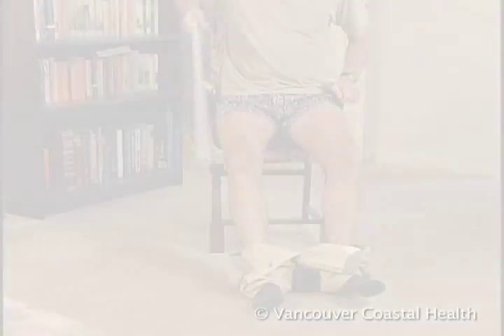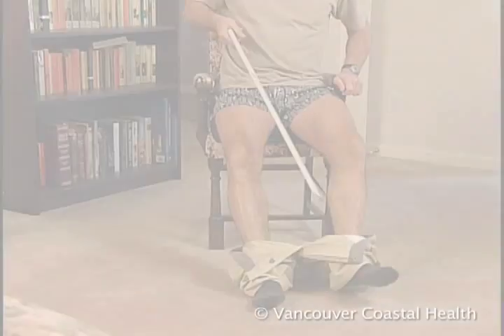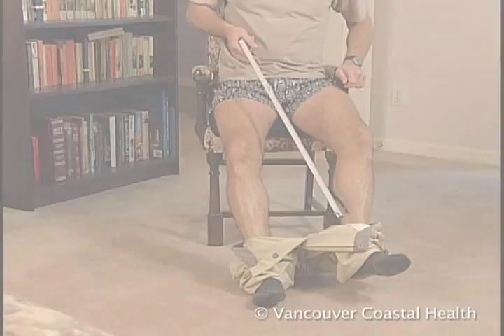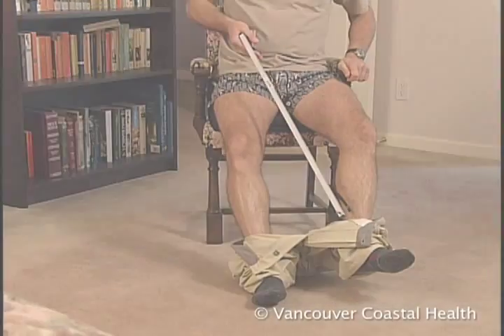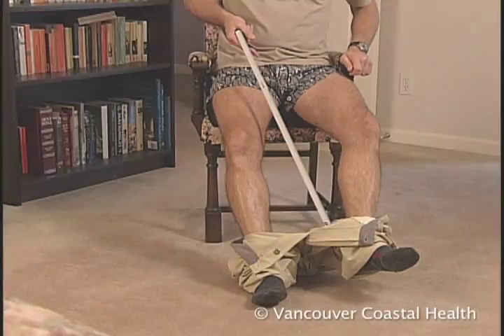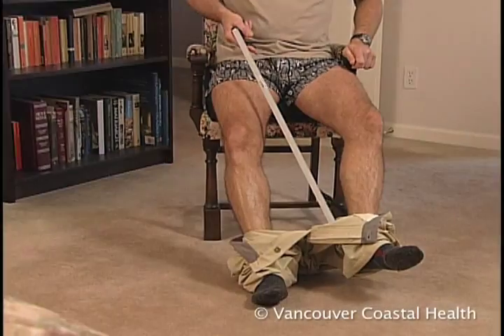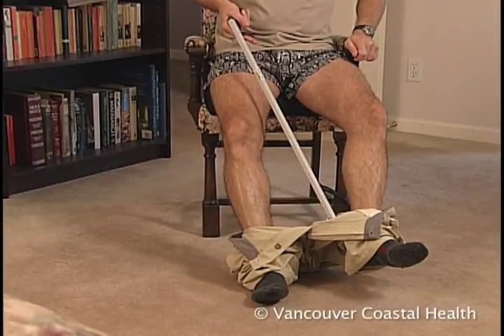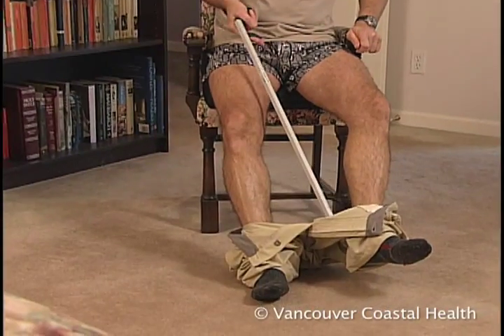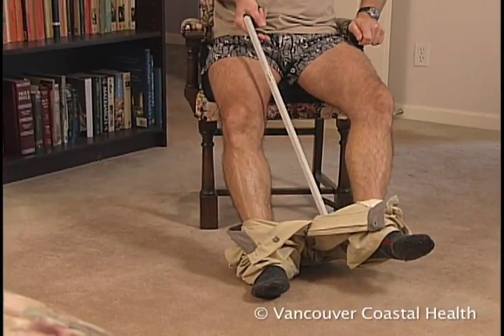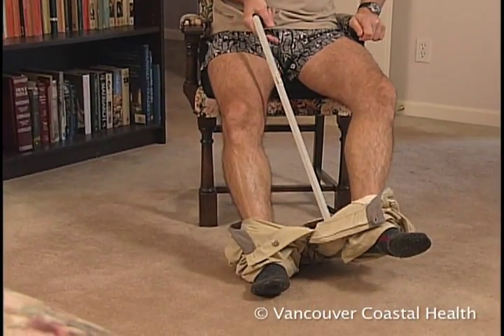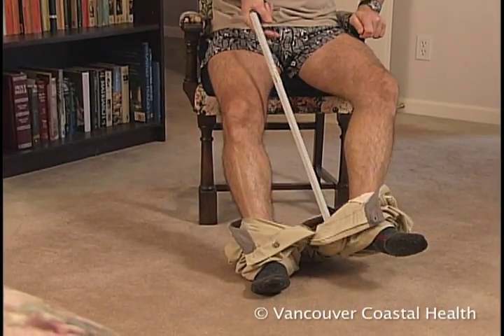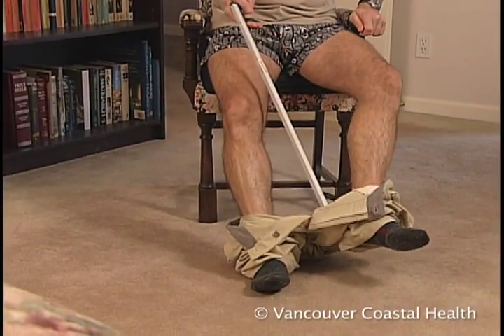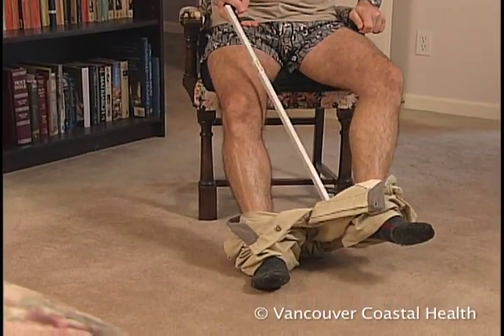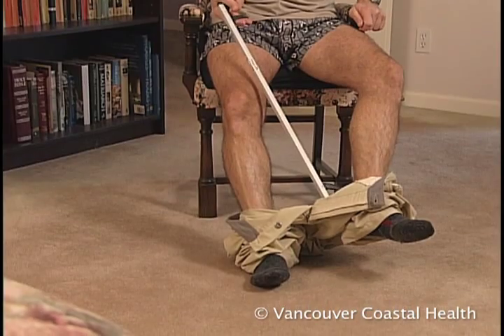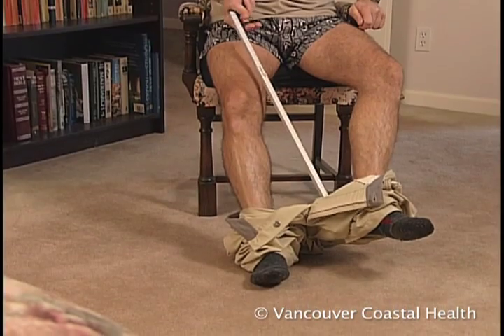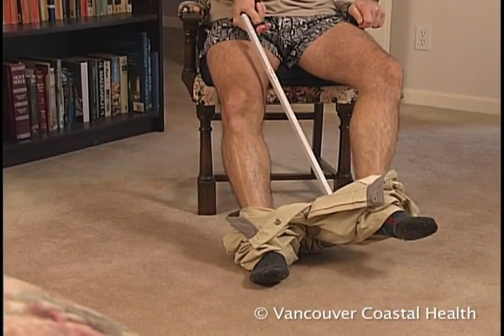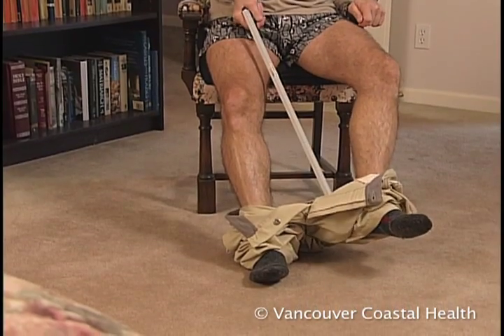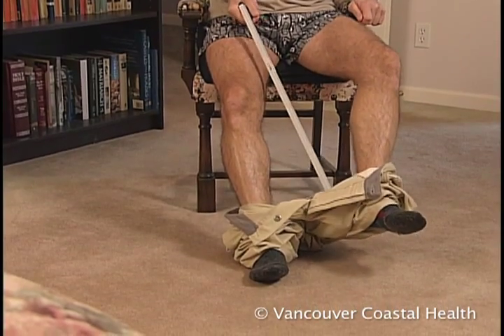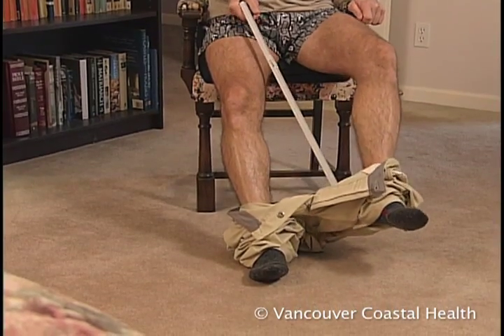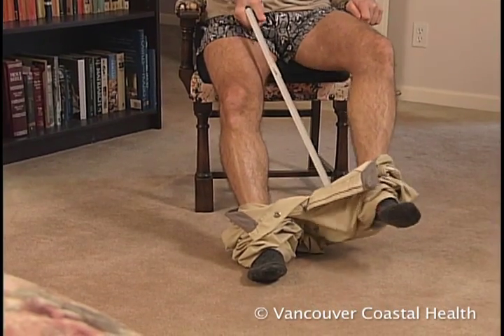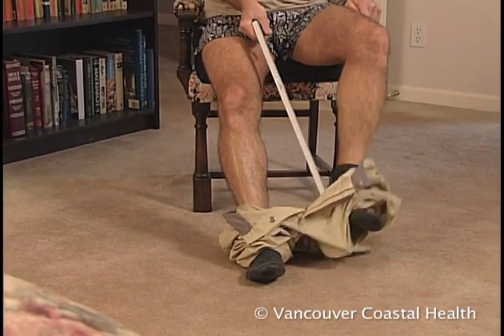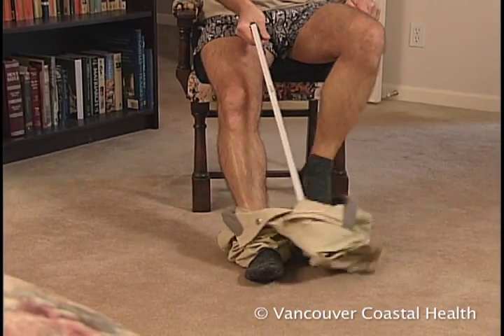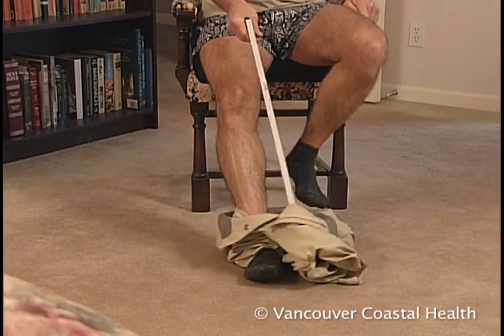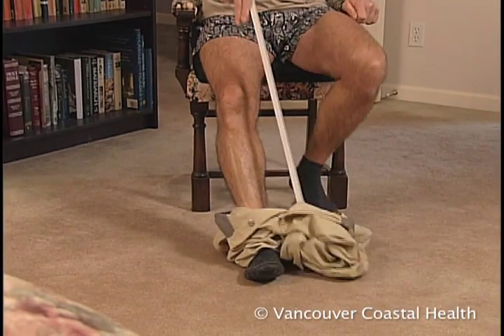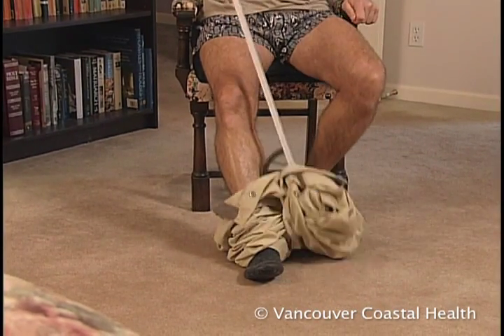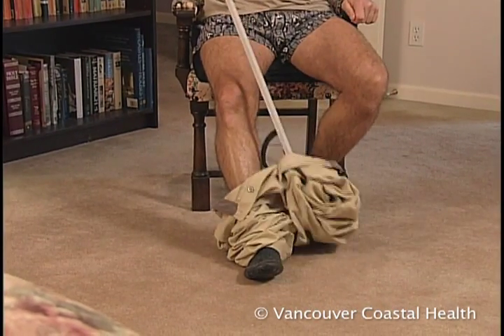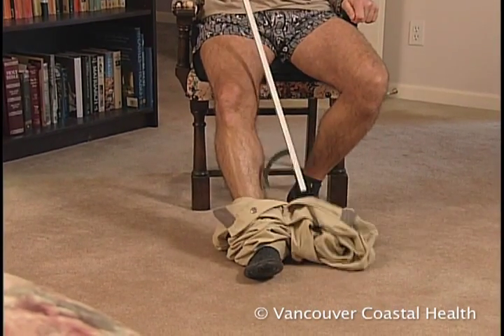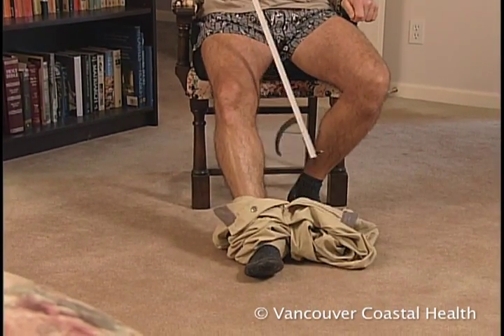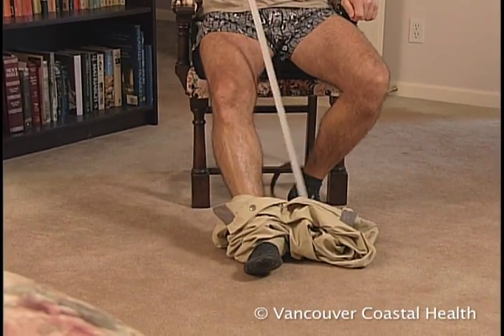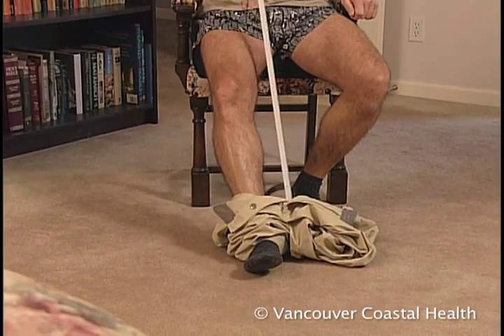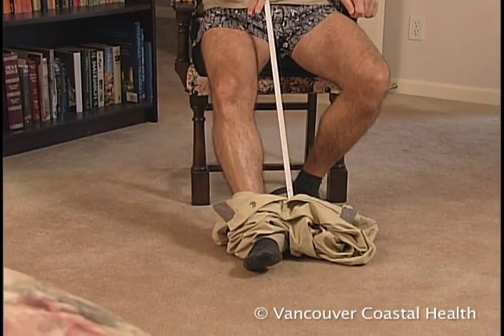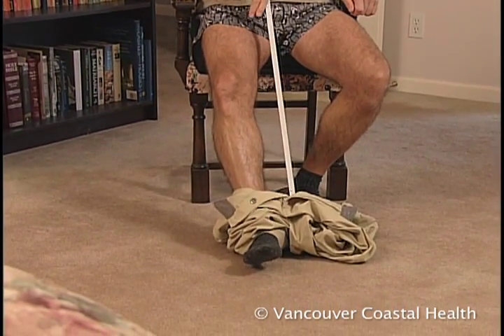When undressing, use your long-handled reacher to undress the good leg first, then the surgical leg.